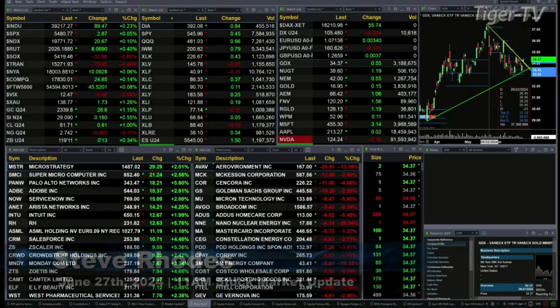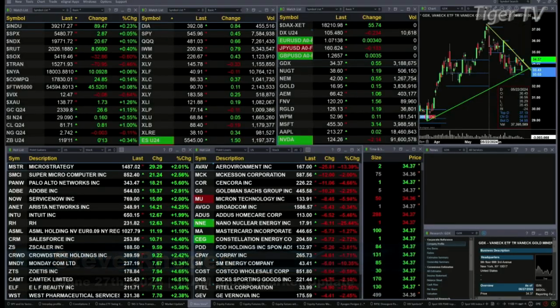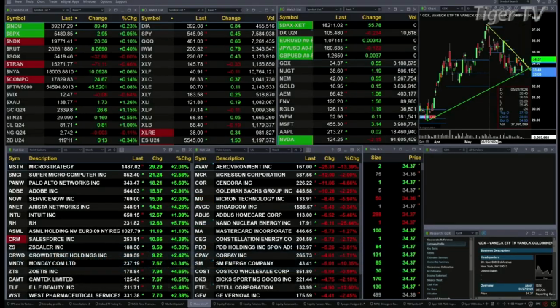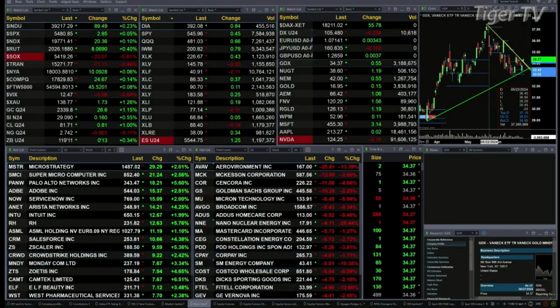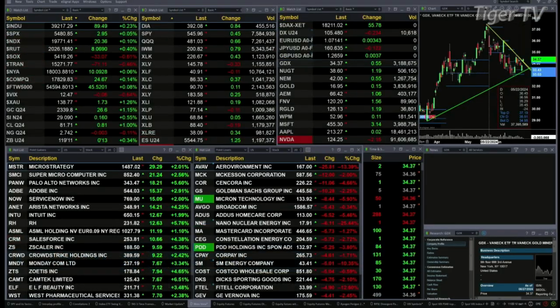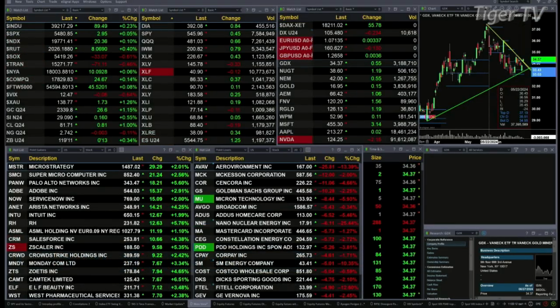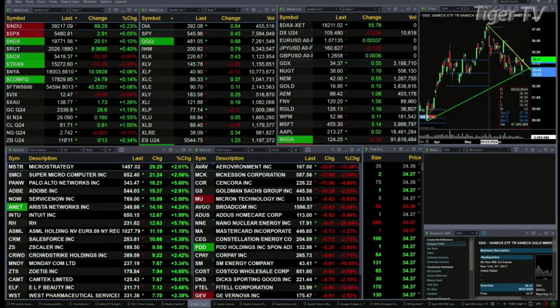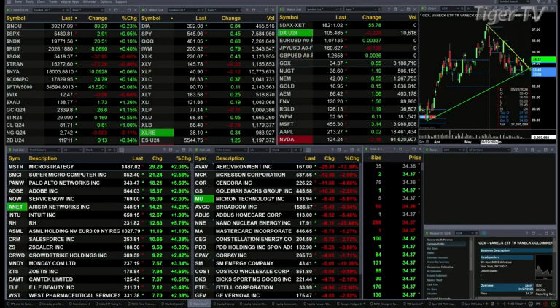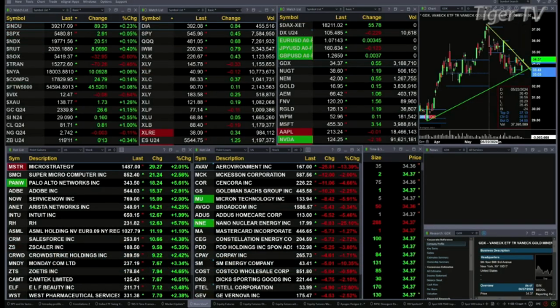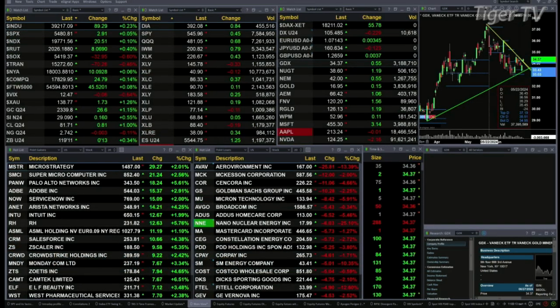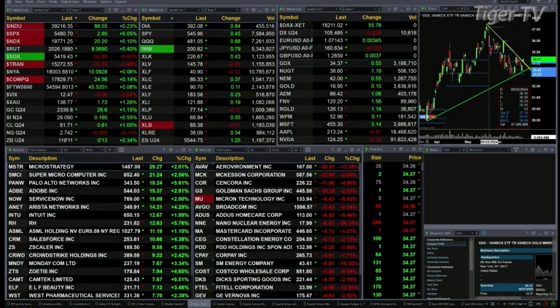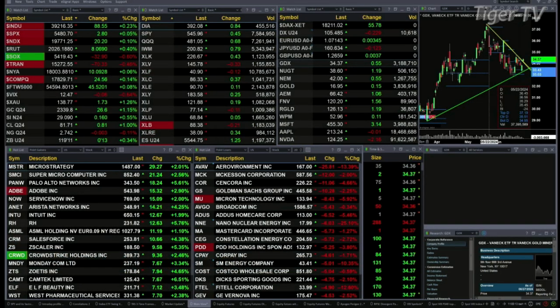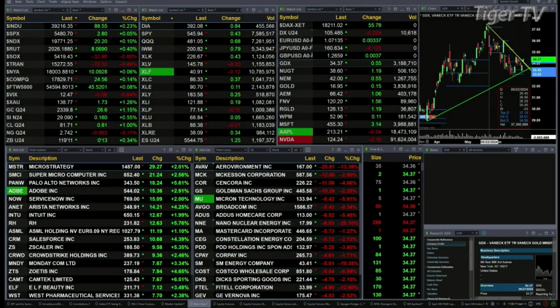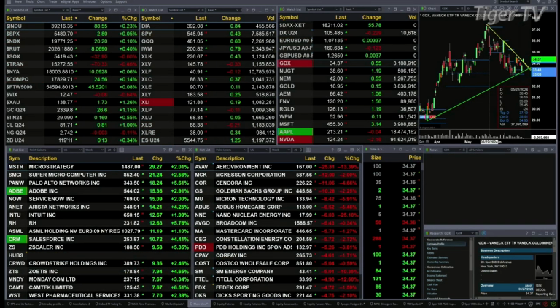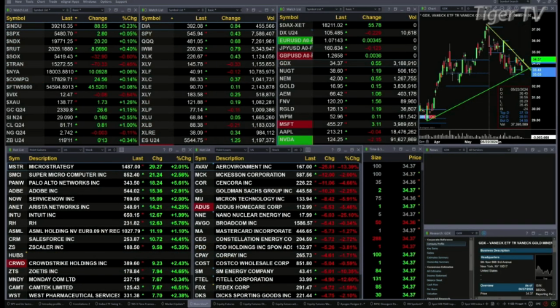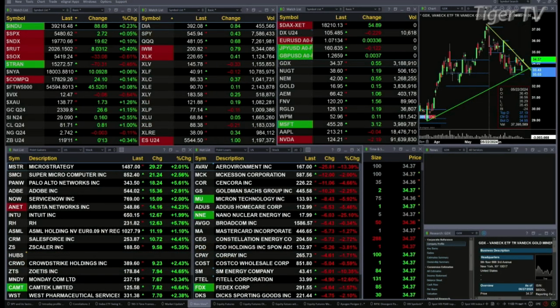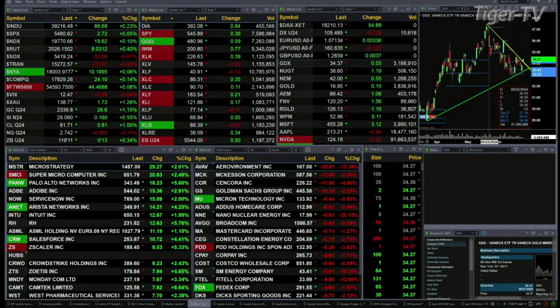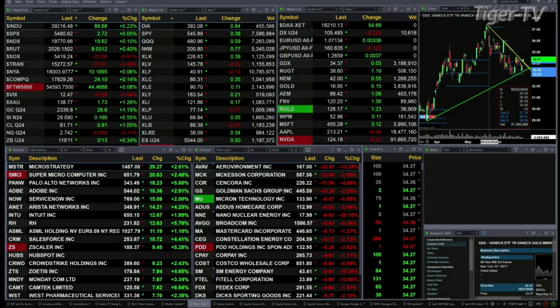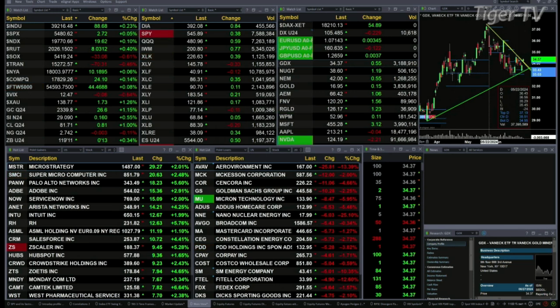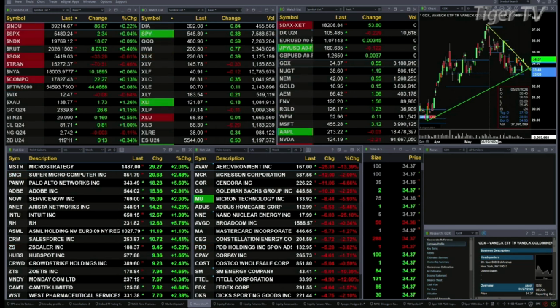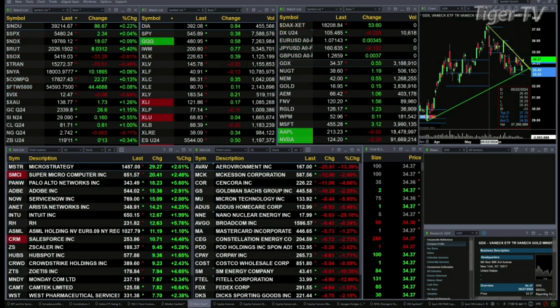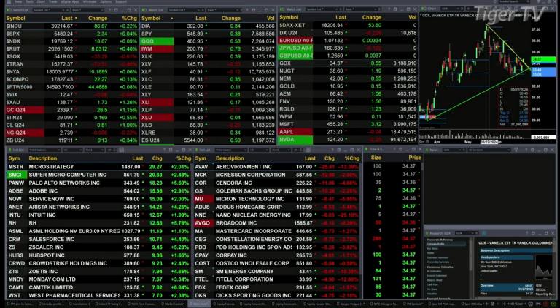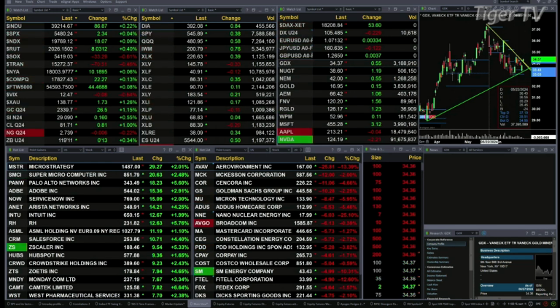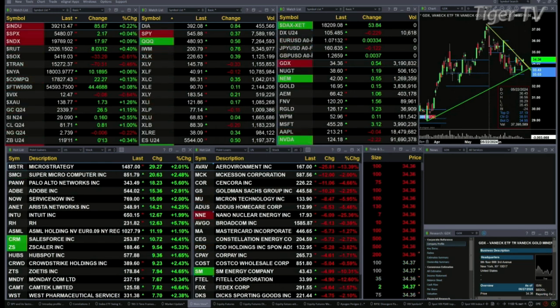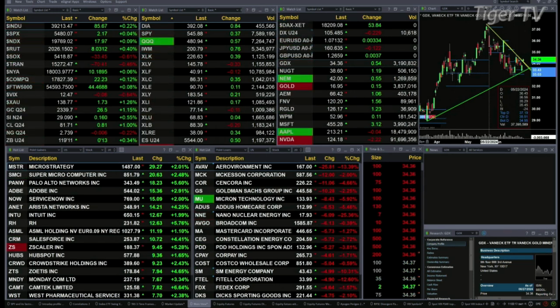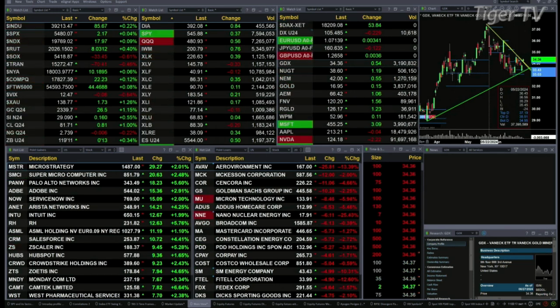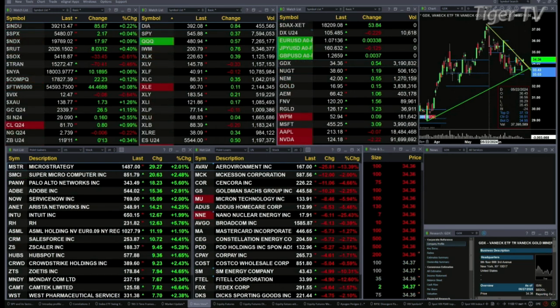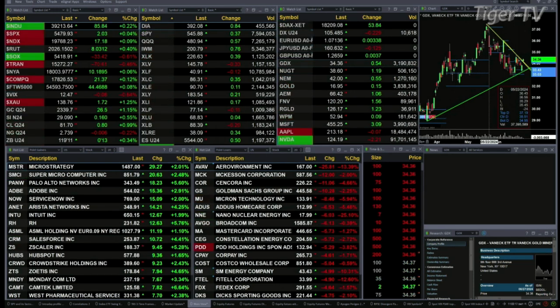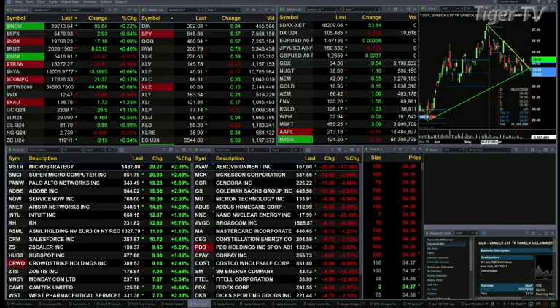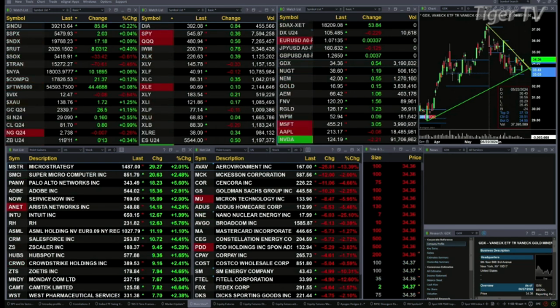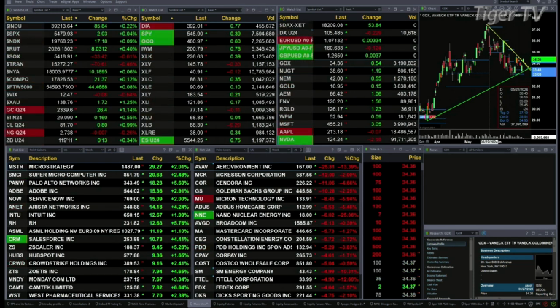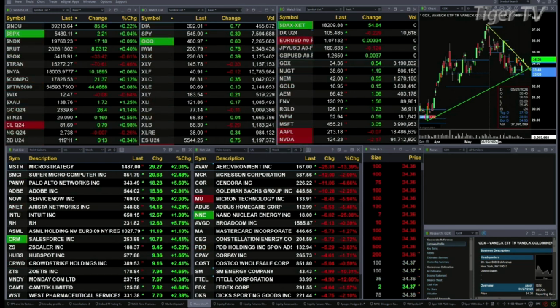The mix goes like this: you've got the semis that are trading down 32 points, trannies off 70, and Spot Valtinex is down 8 cents right now.